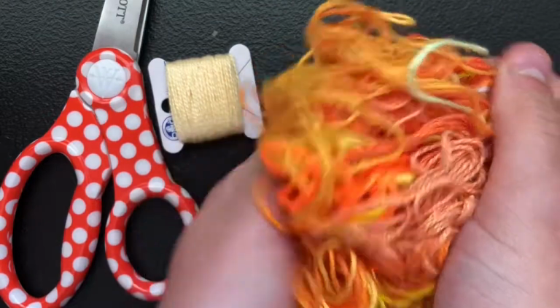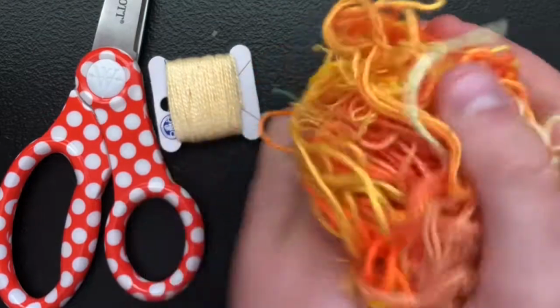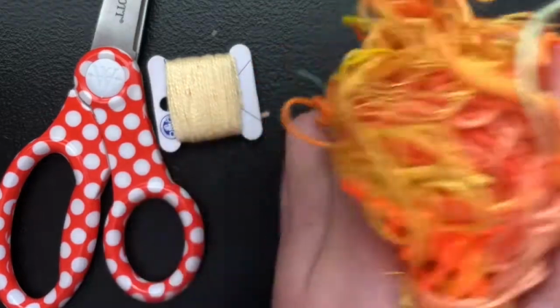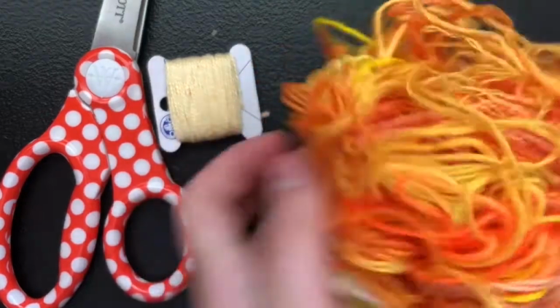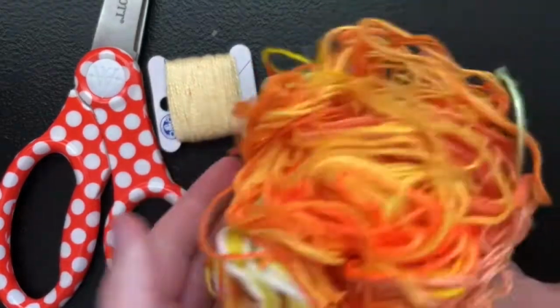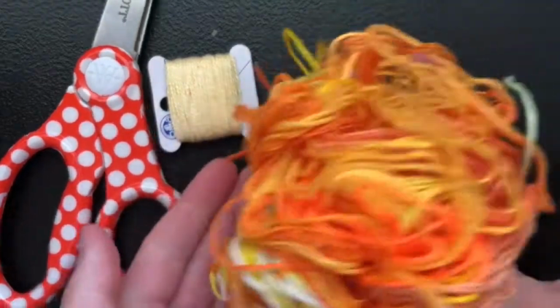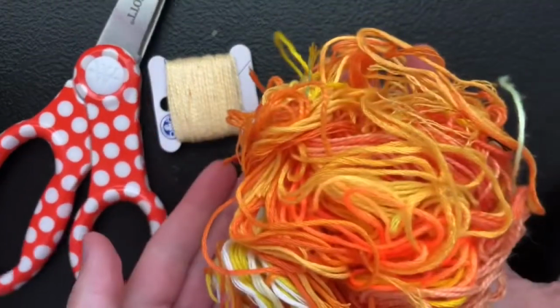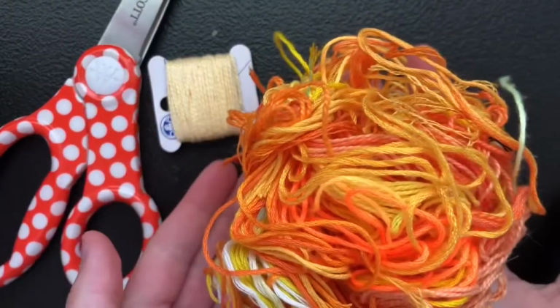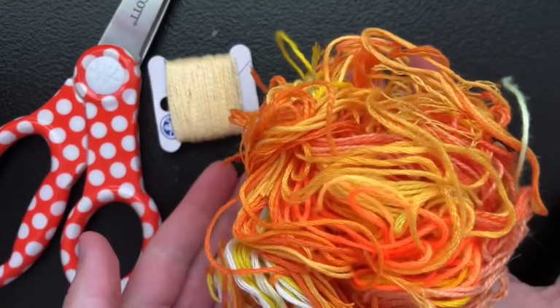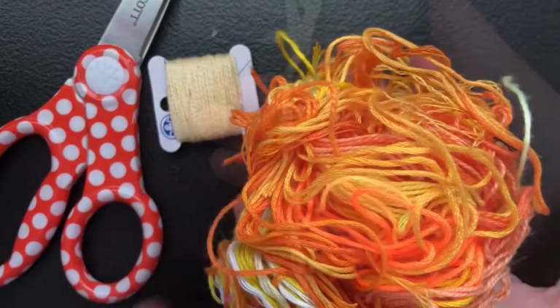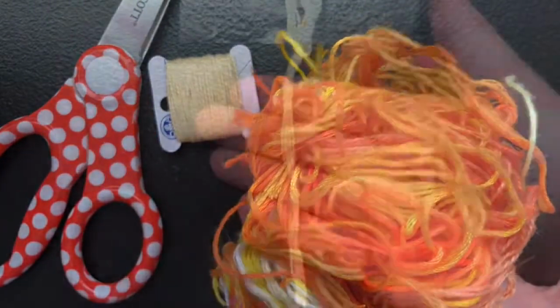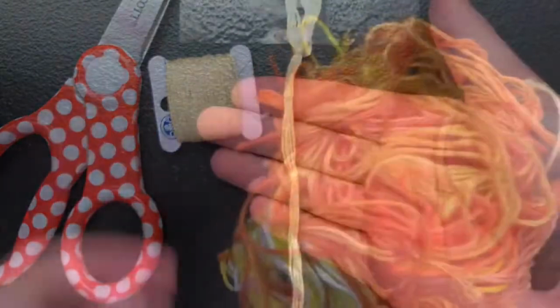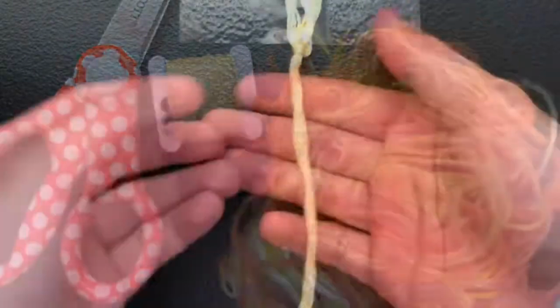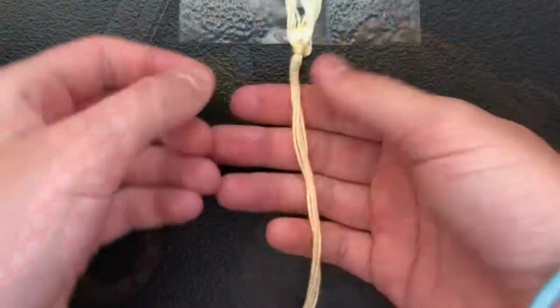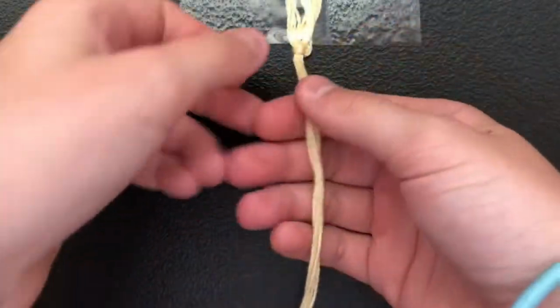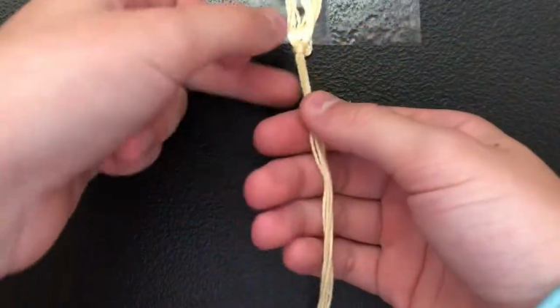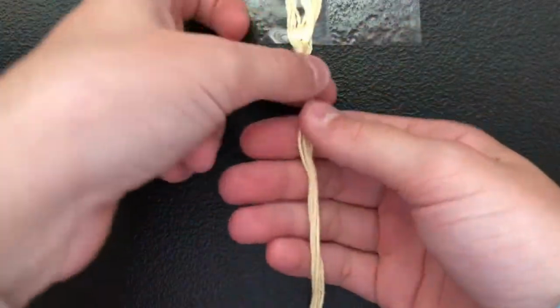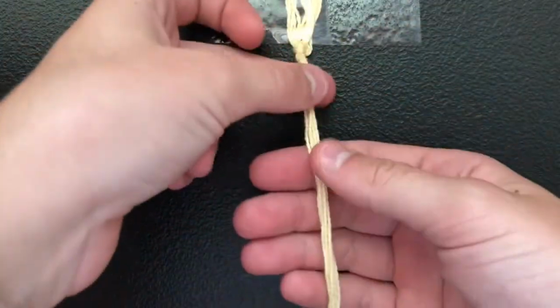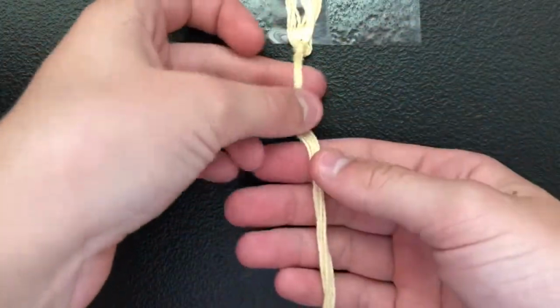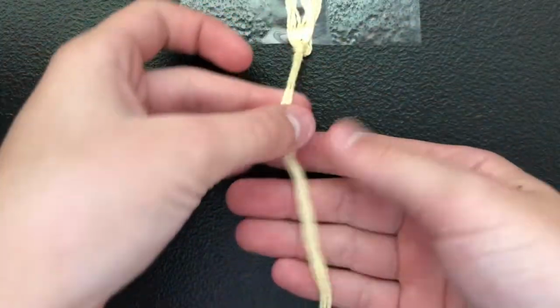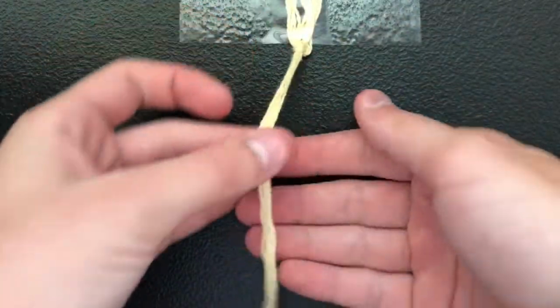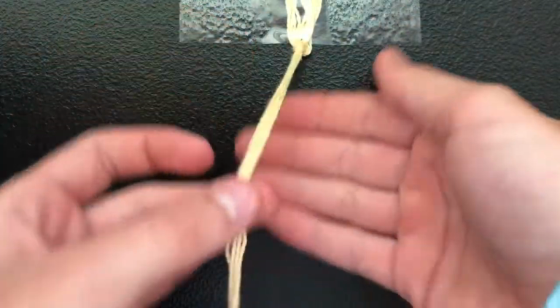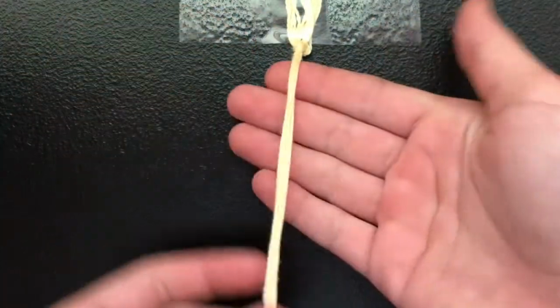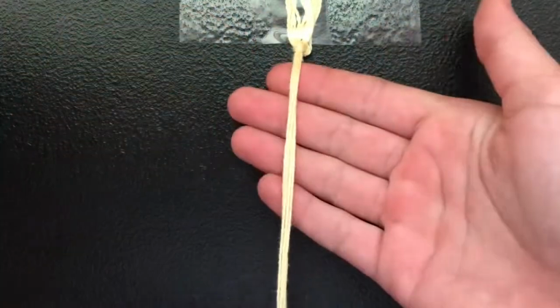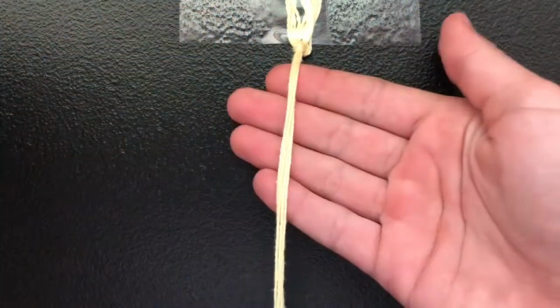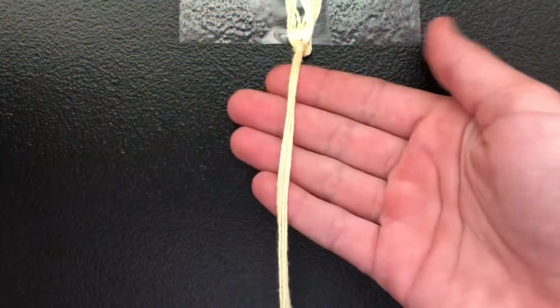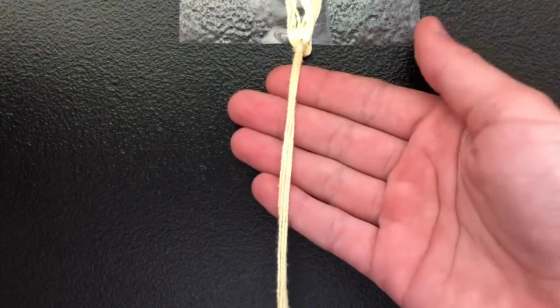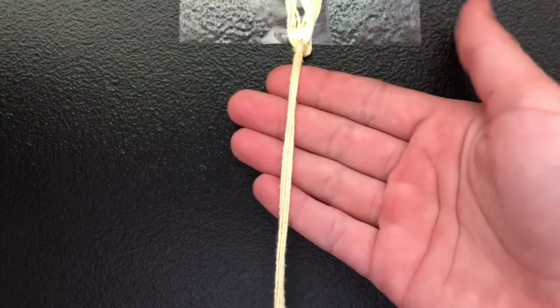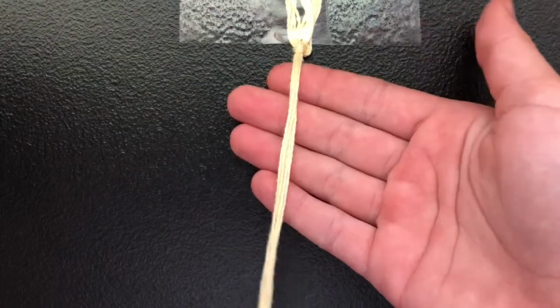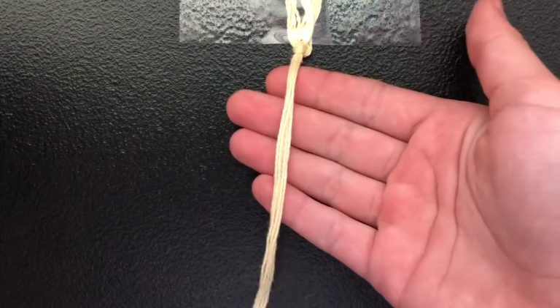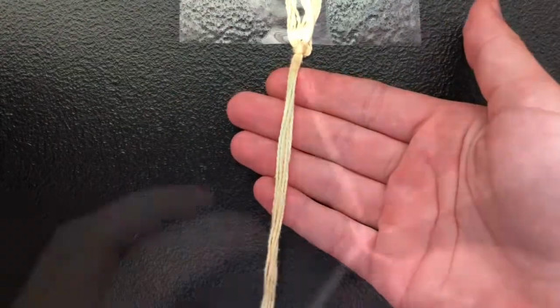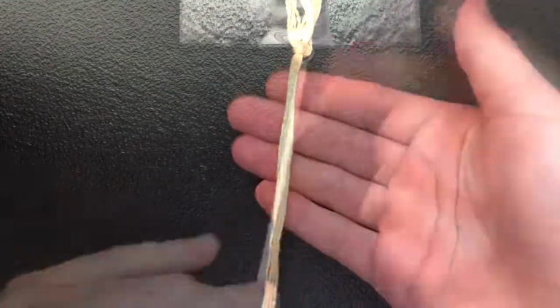Let's just get straight on to making it. Here, I just marked out where I want the loop to start, and now I'm just going to make my loop.